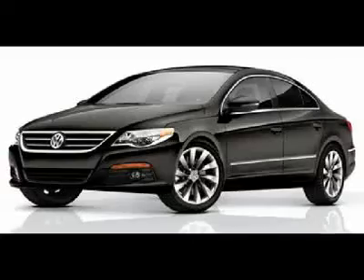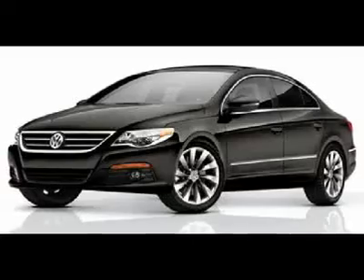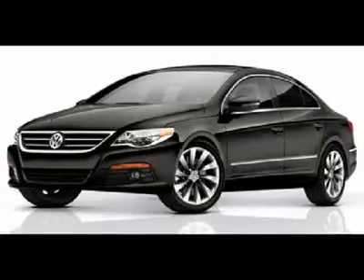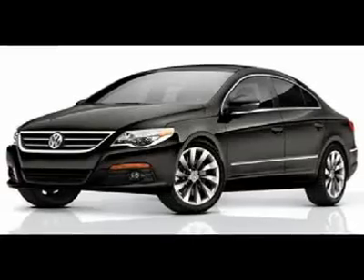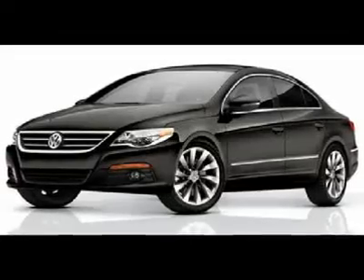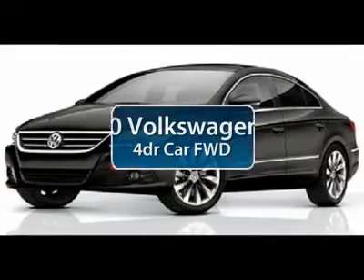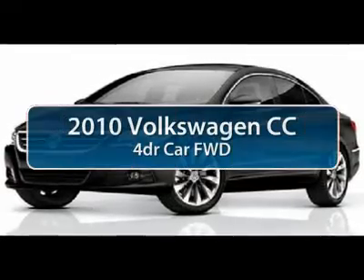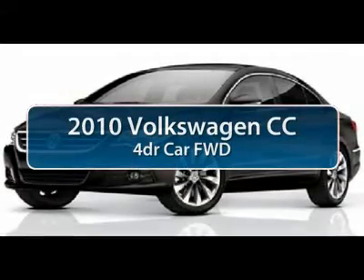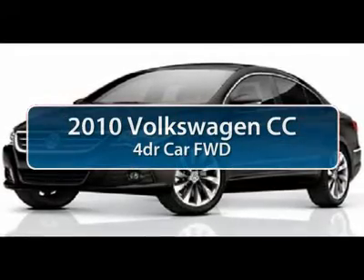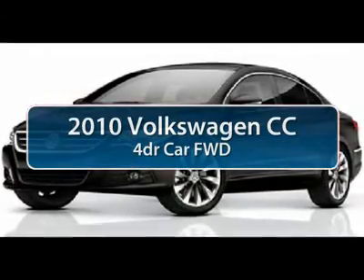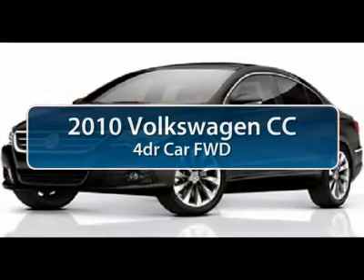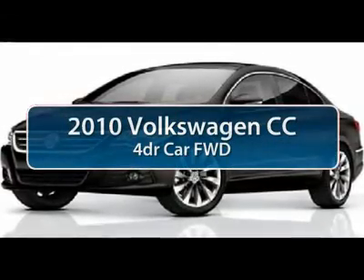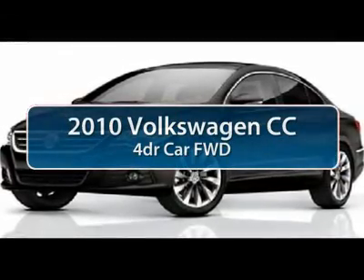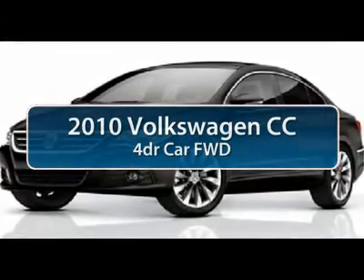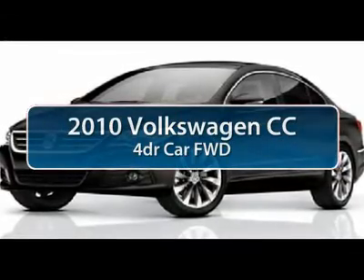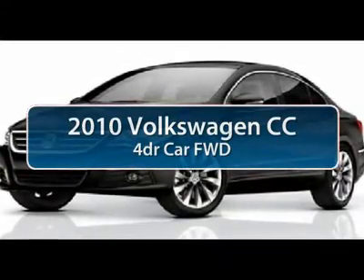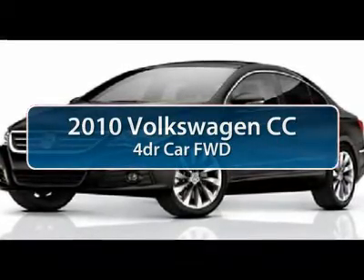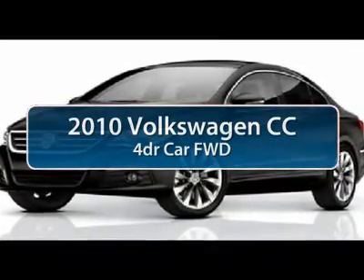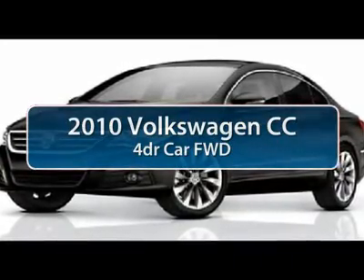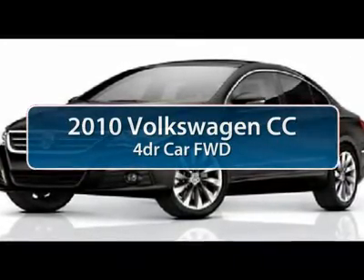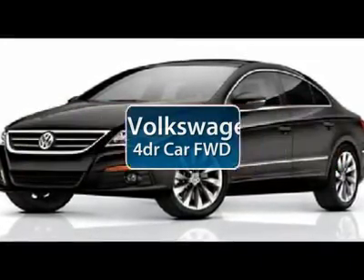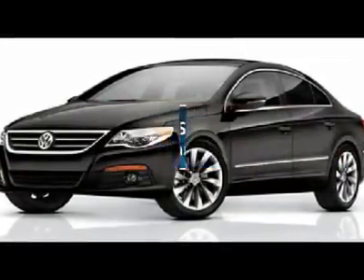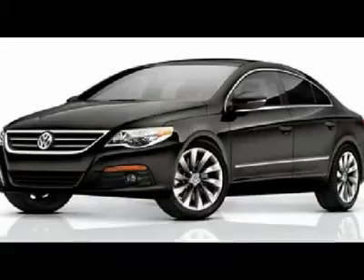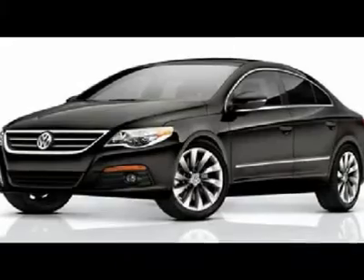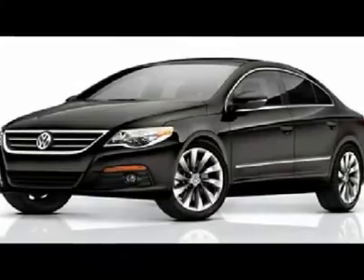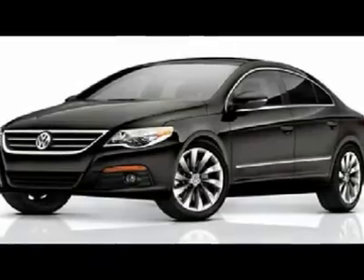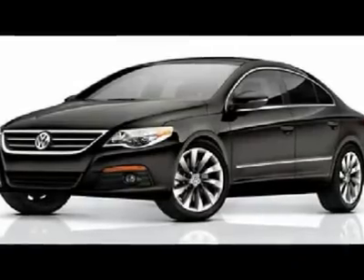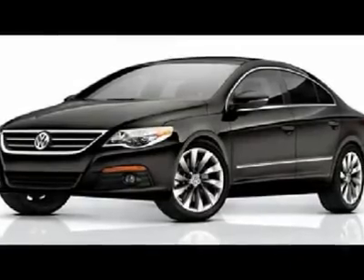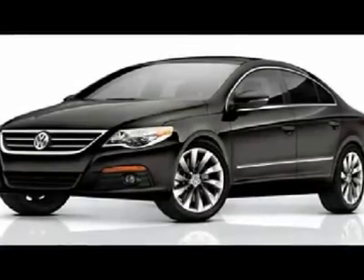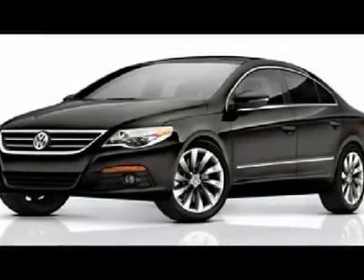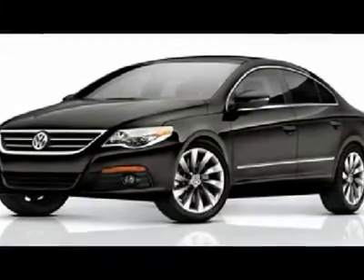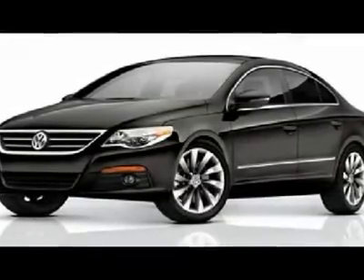The 2010 Volkswagen CC. It's what's on the outside that counts.